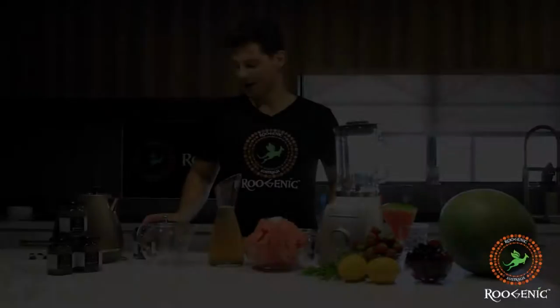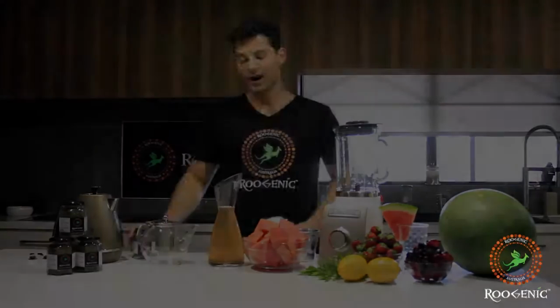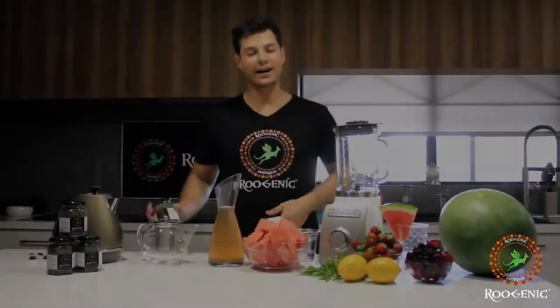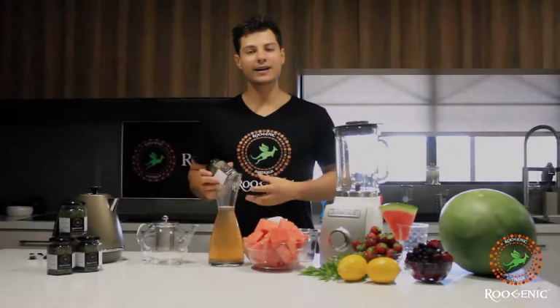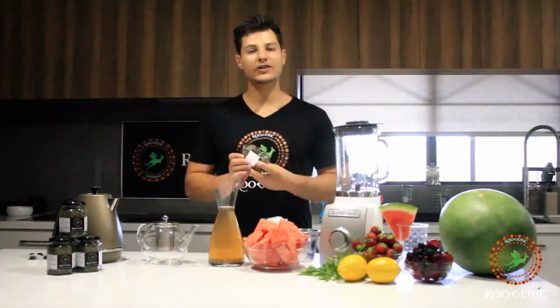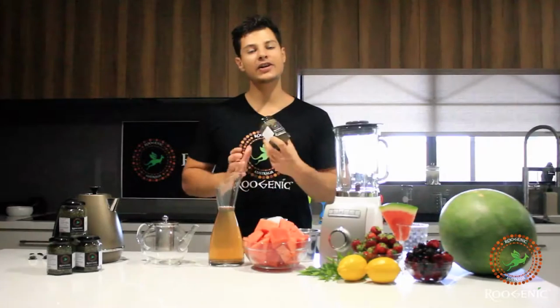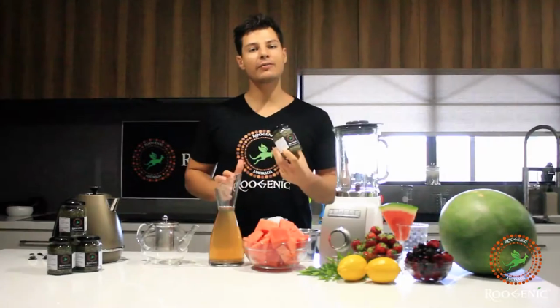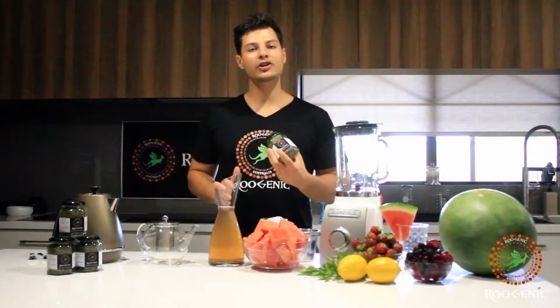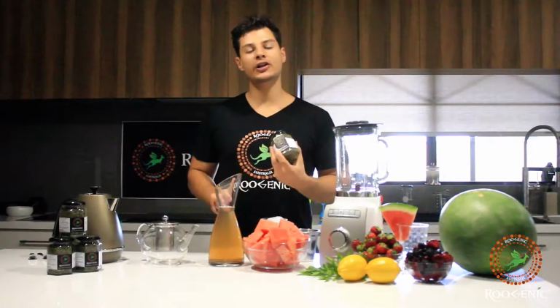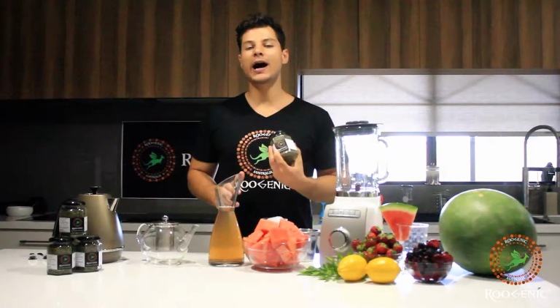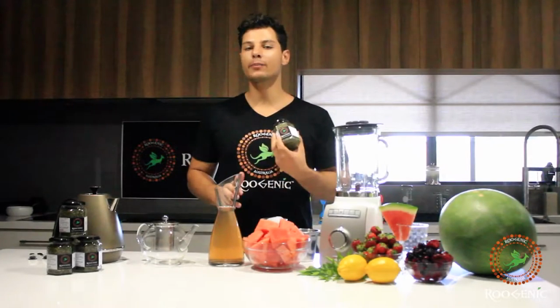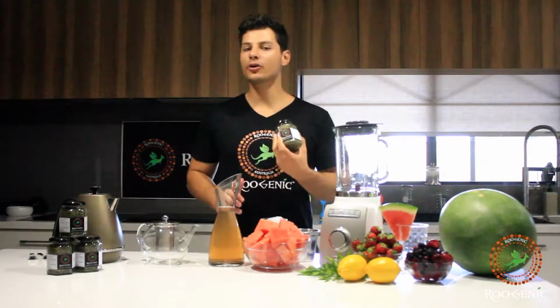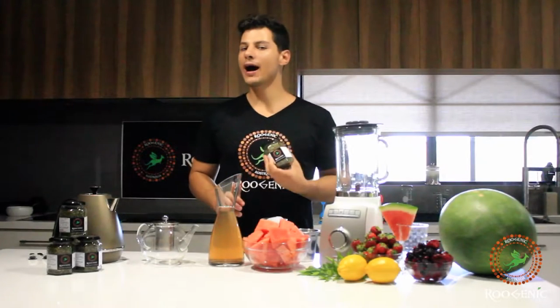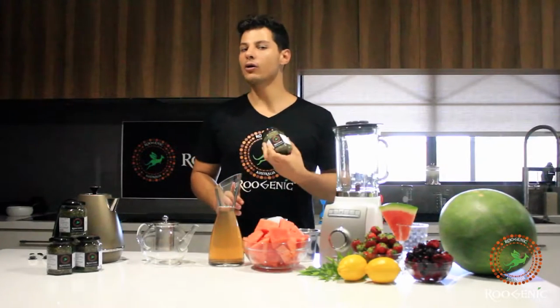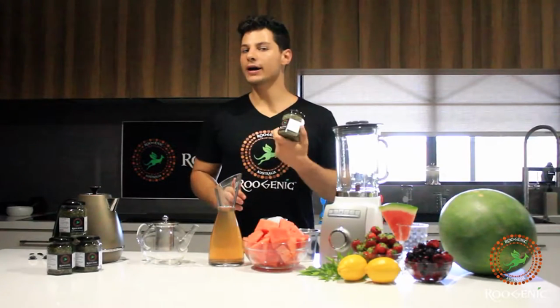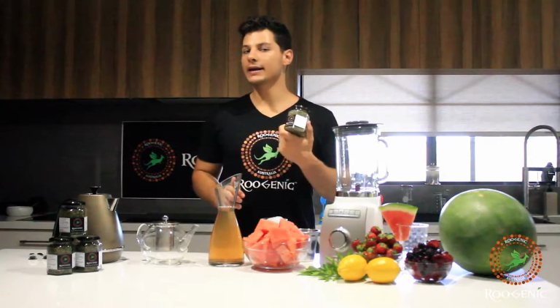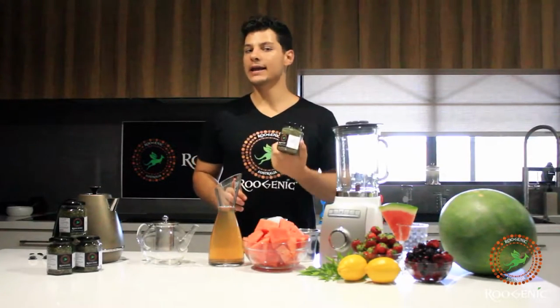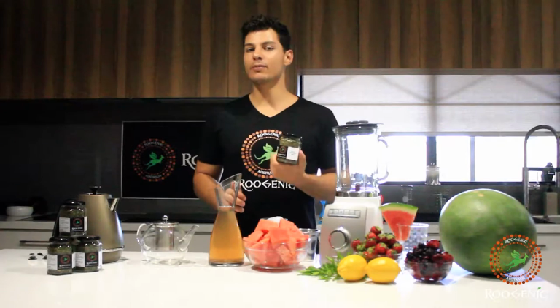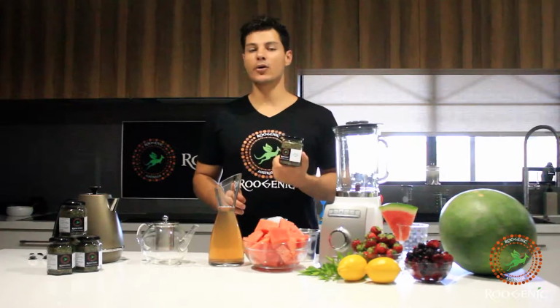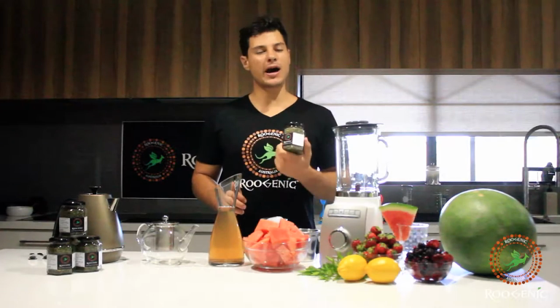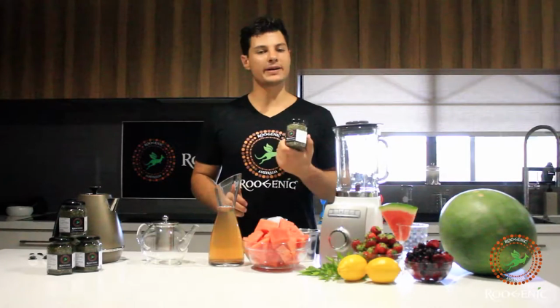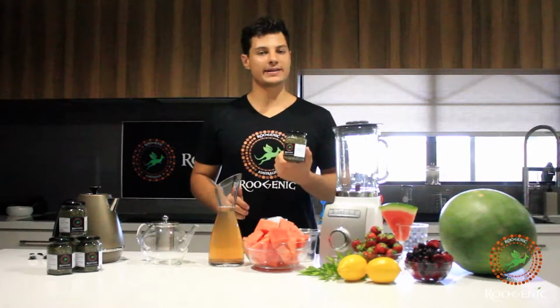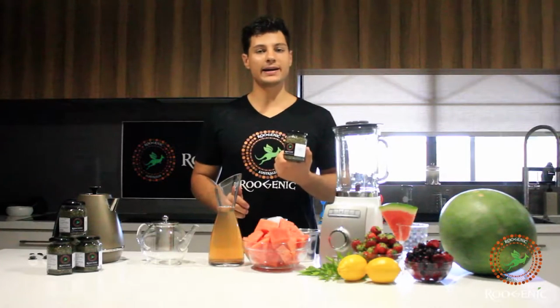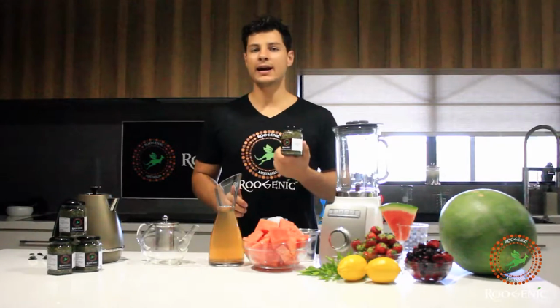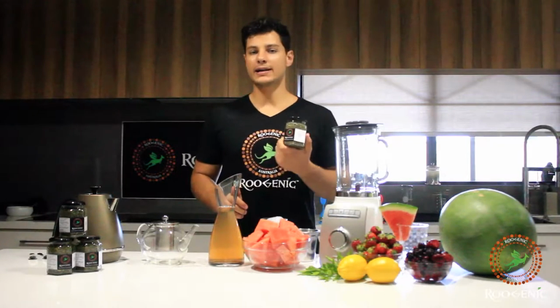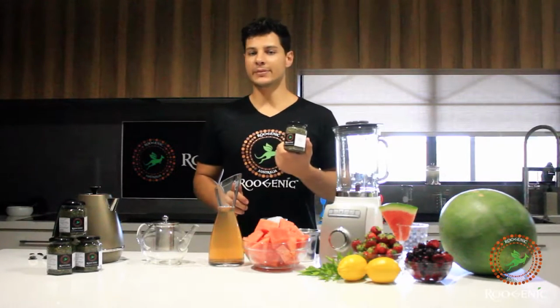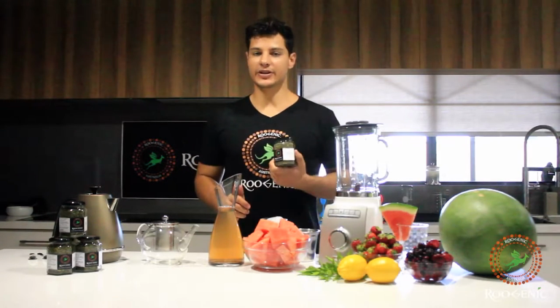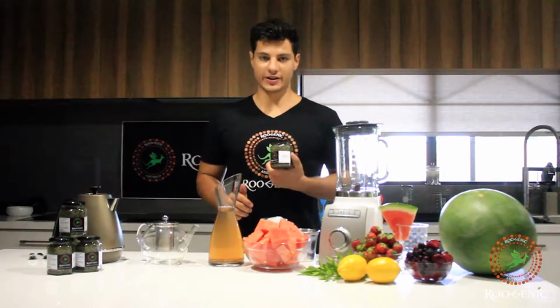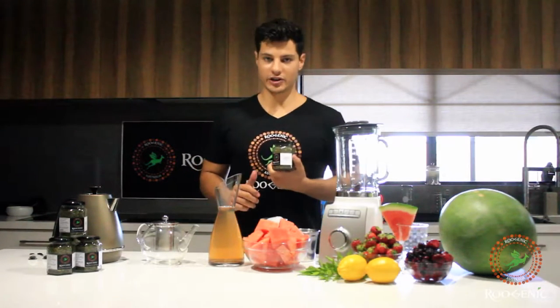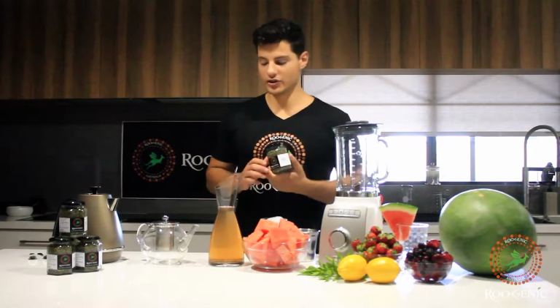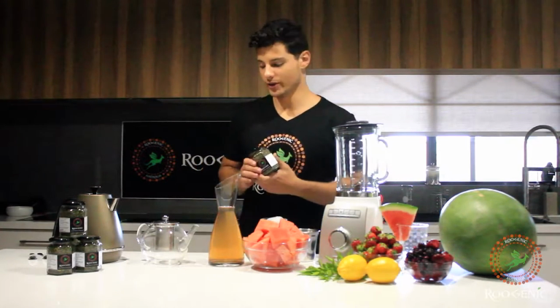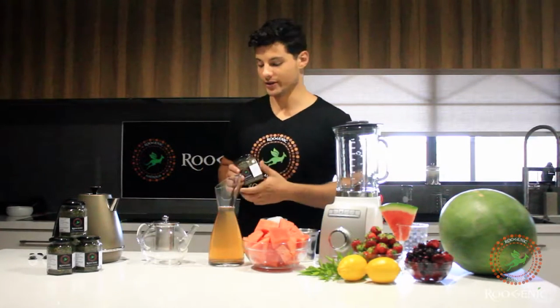Hey guys, so today I'm going to show you how to brew our organic lemon, myrtle and mint tea and some of the things you can do with it.